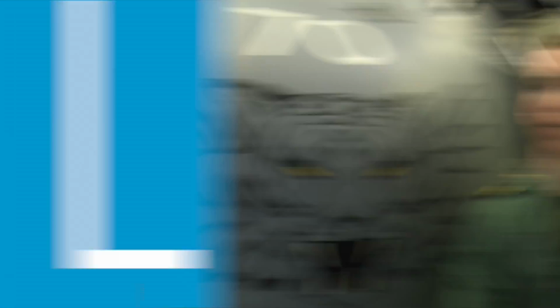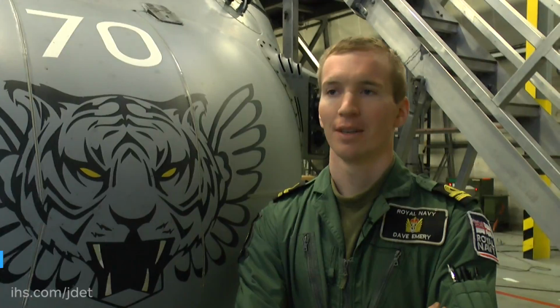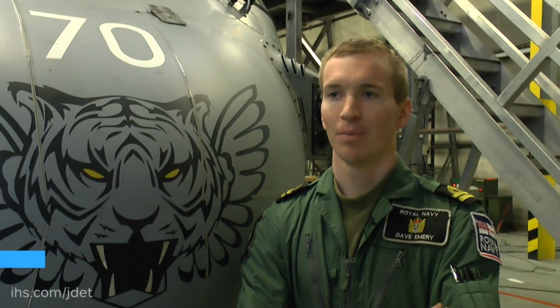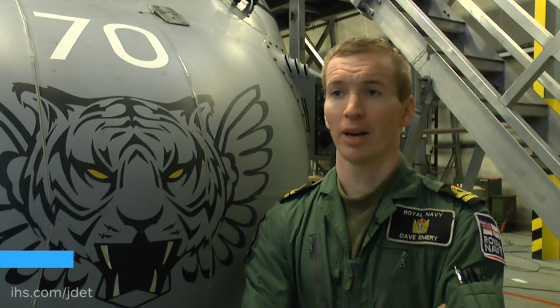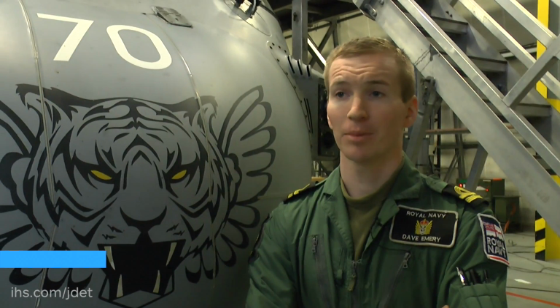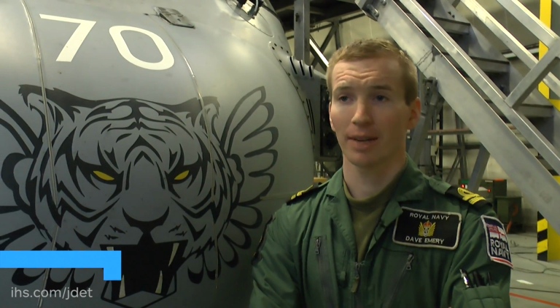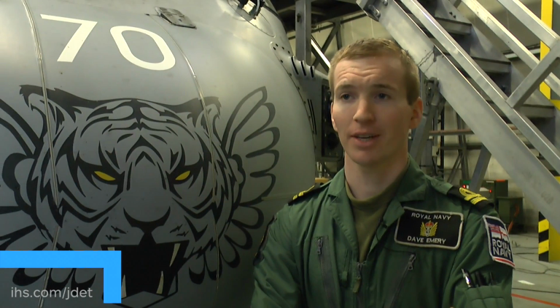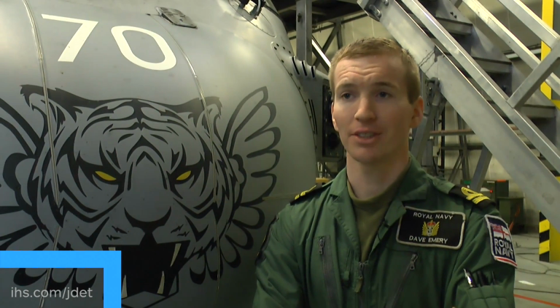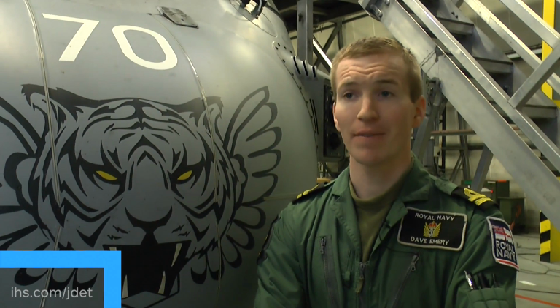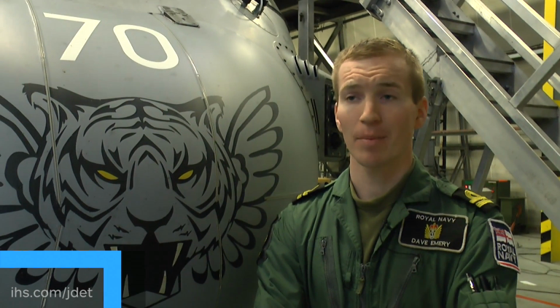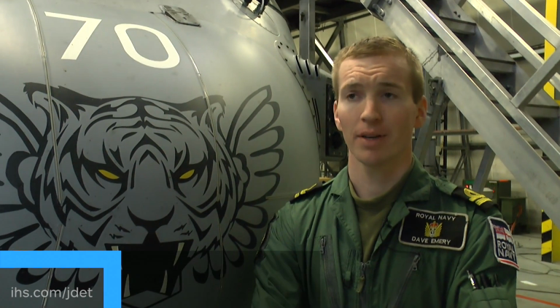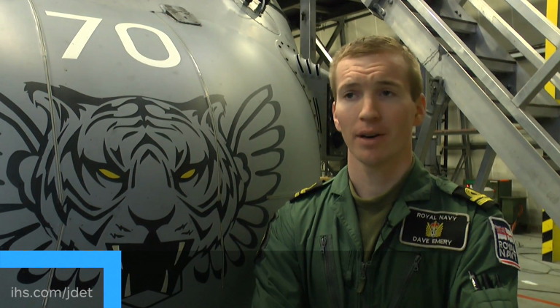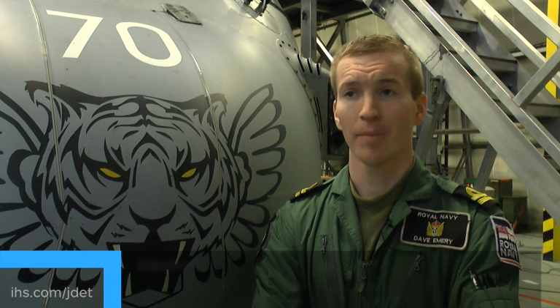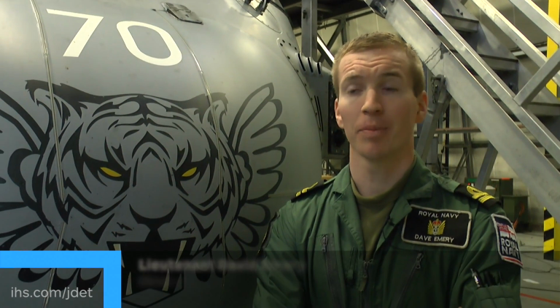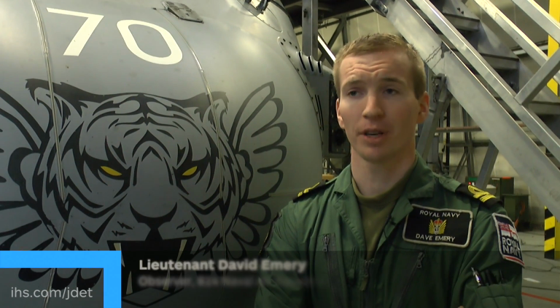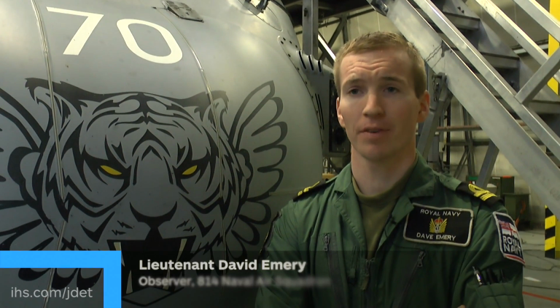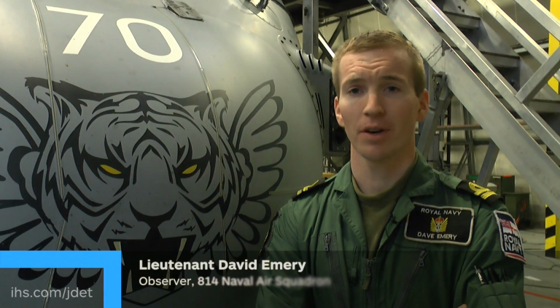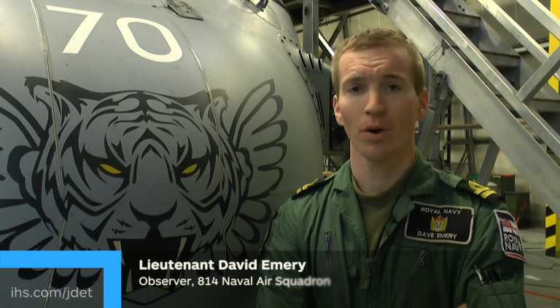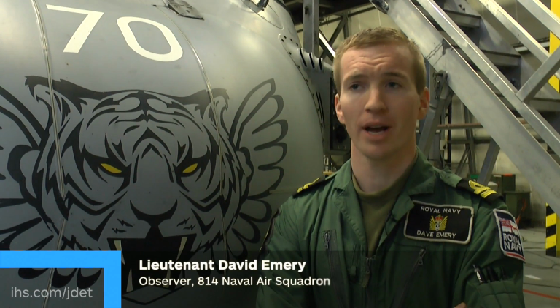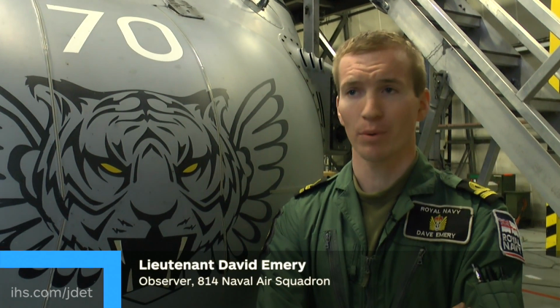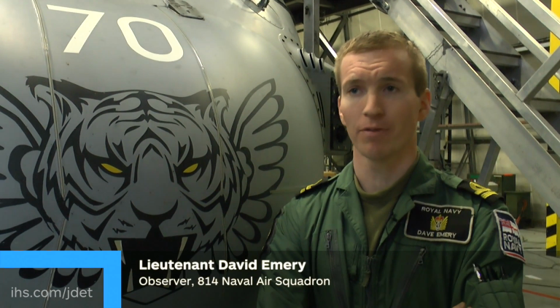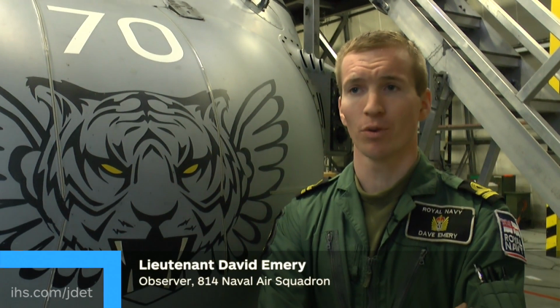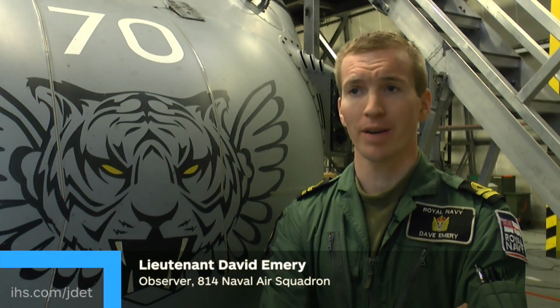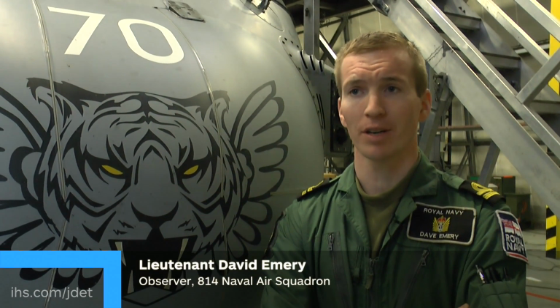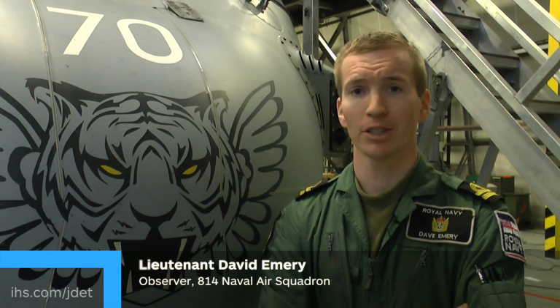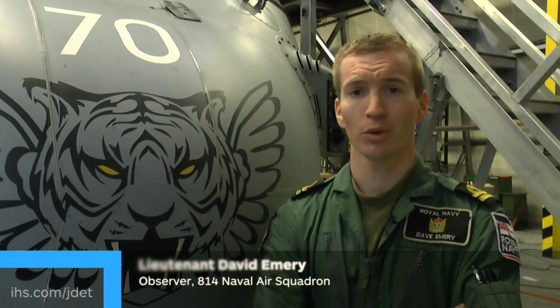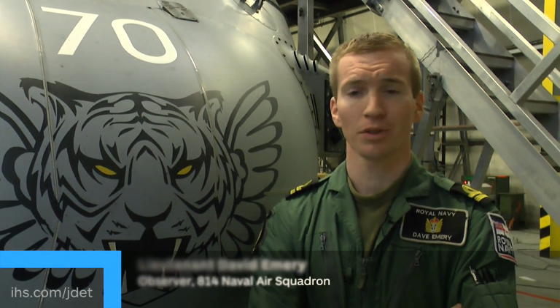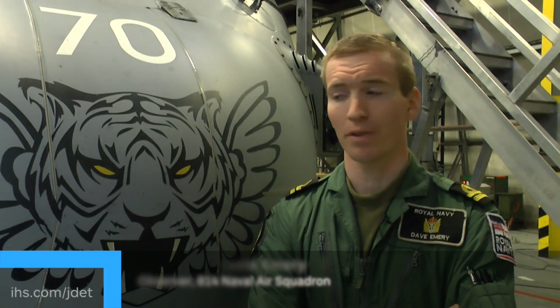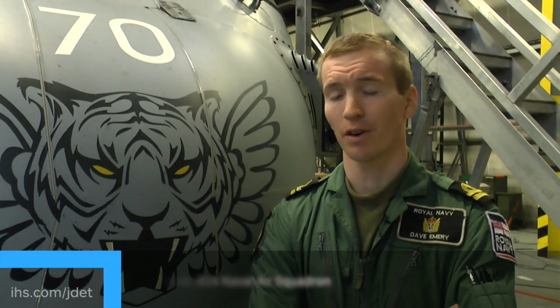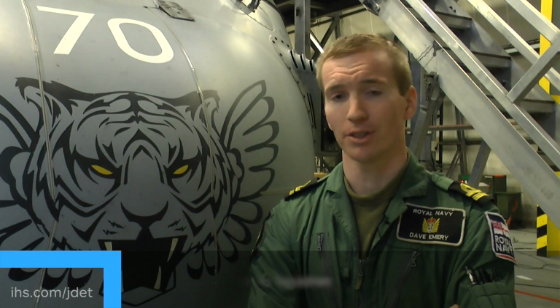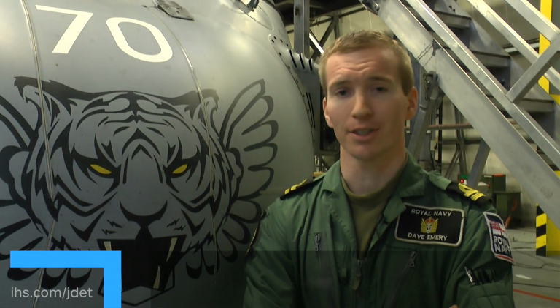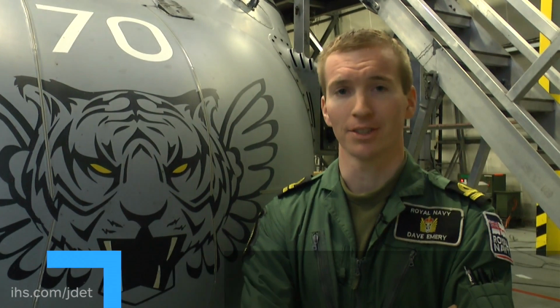My name is Lieutenant Dave Emery. I'm an observer on 814 Naval Air Squadron, the Flying Tigers.